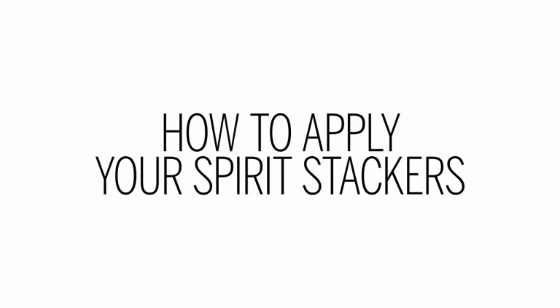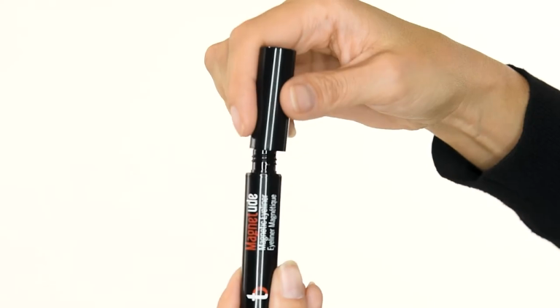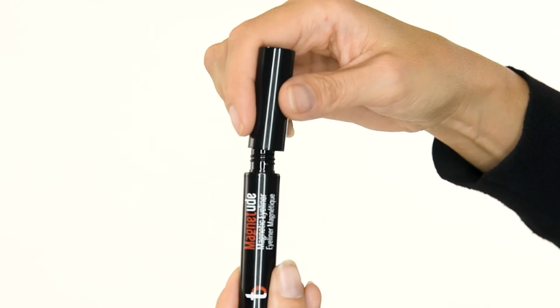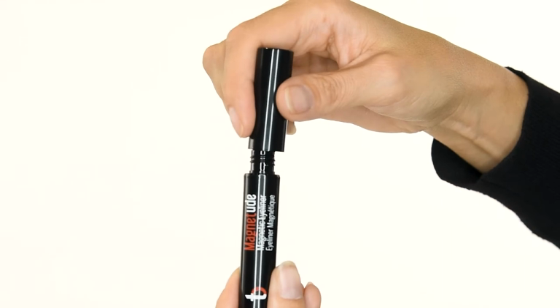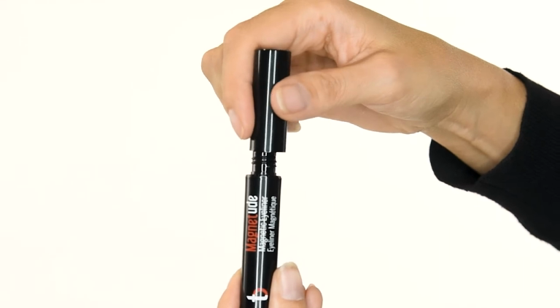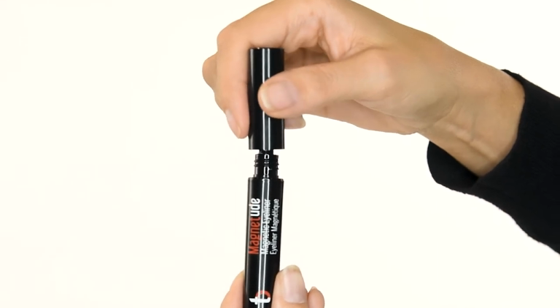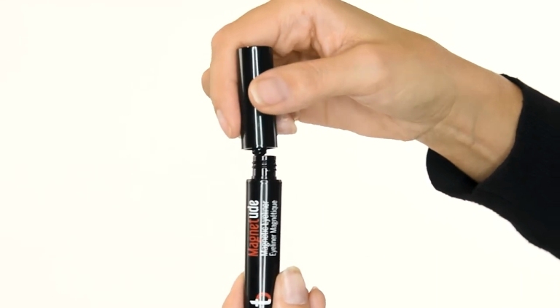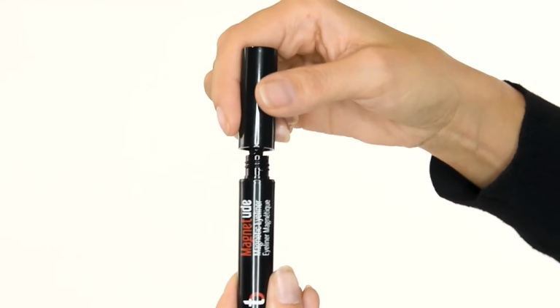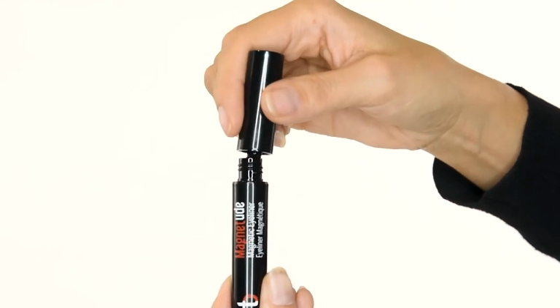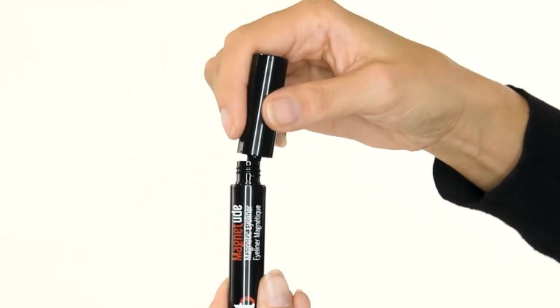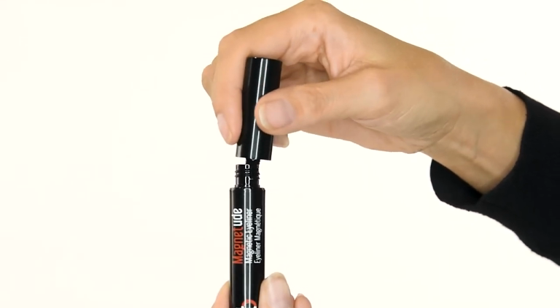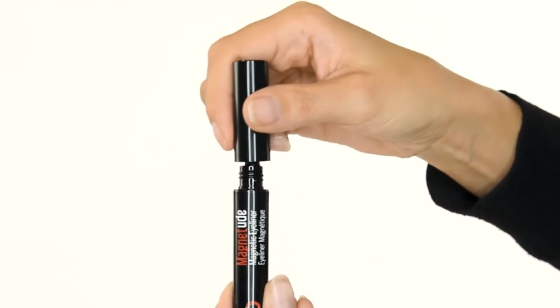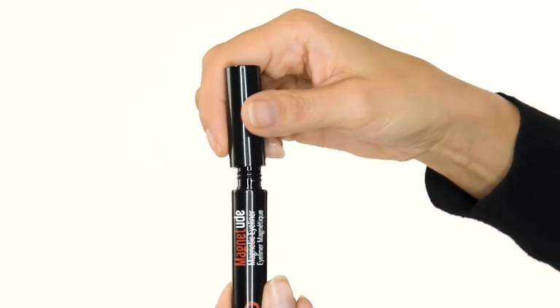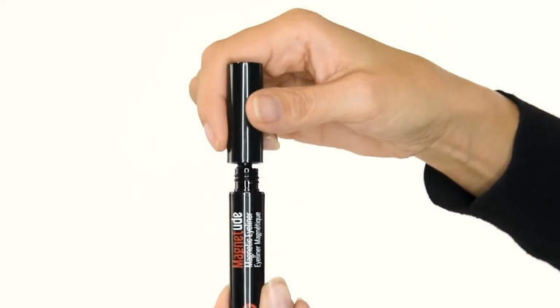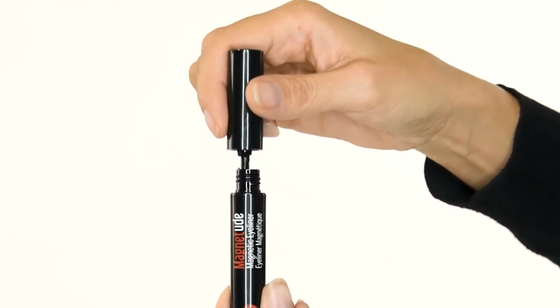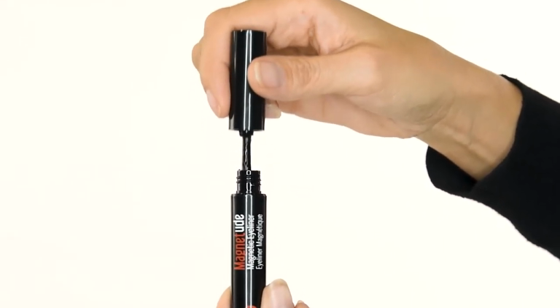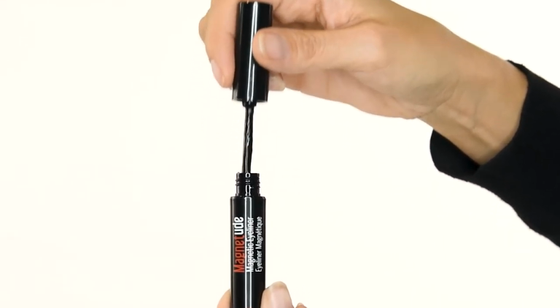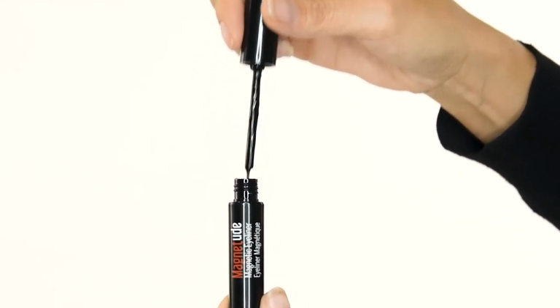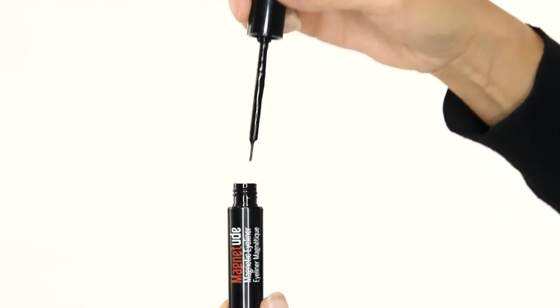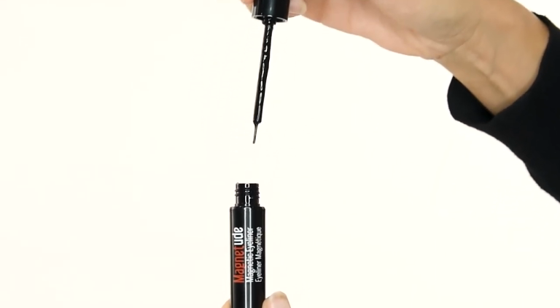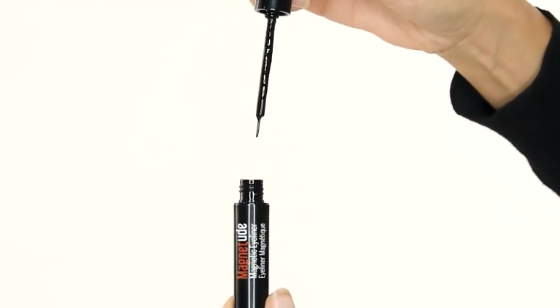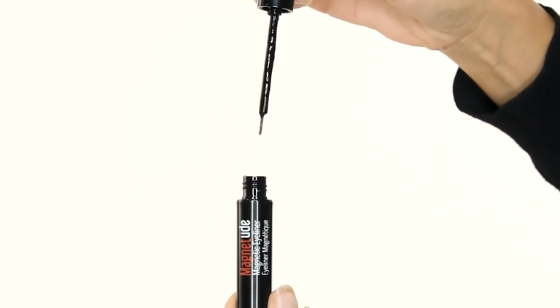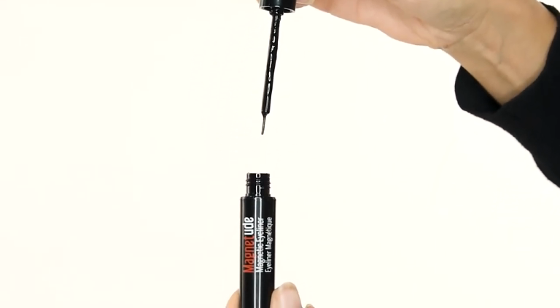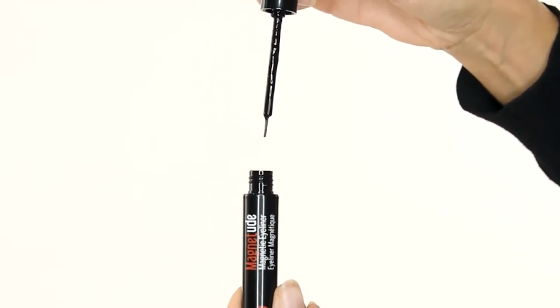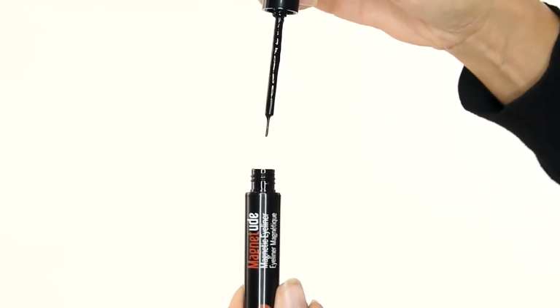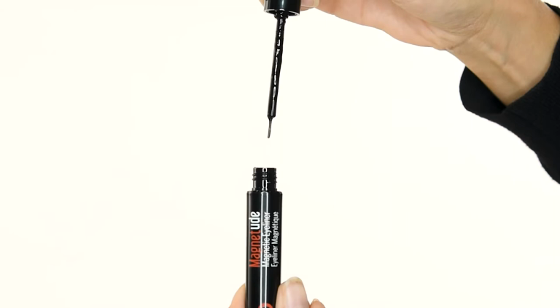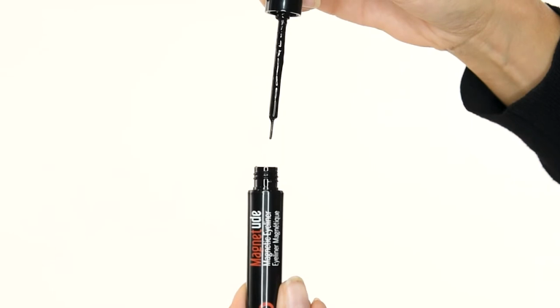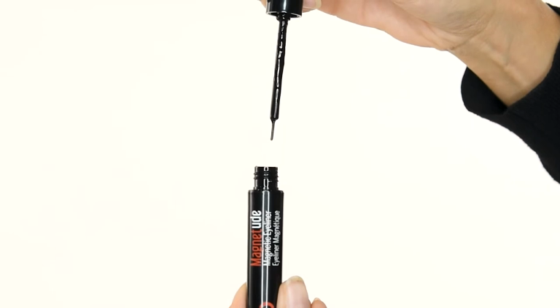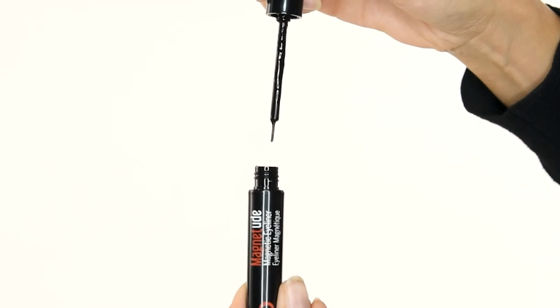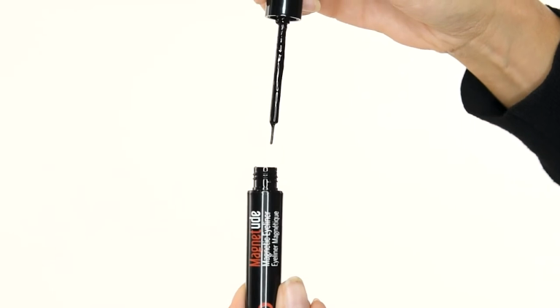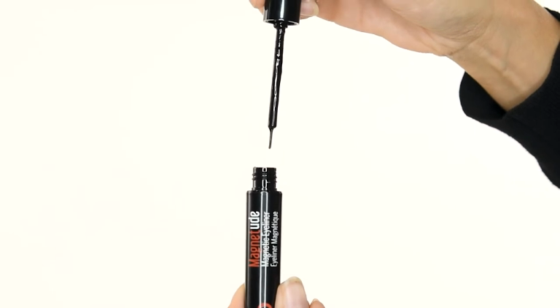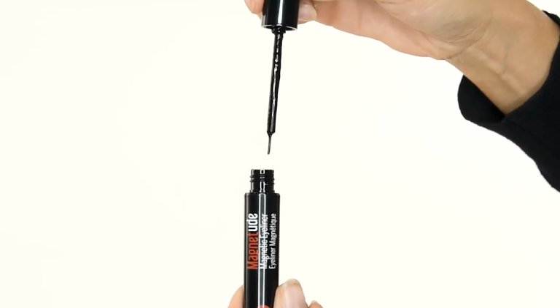Step 1. Swirl and take your liner wand straight out of the tube. Do not wipe any excess on the sides or pump air into the liner tube.